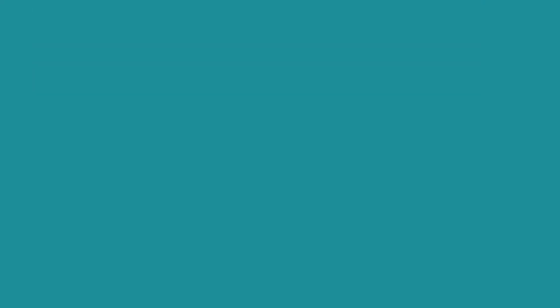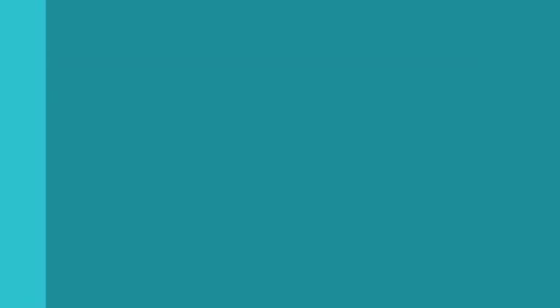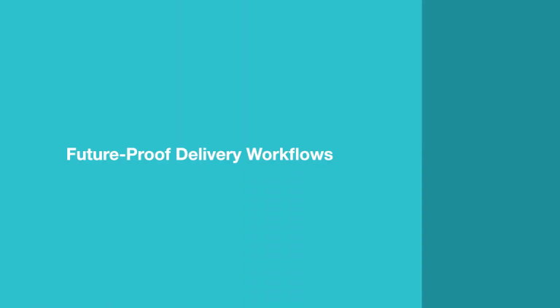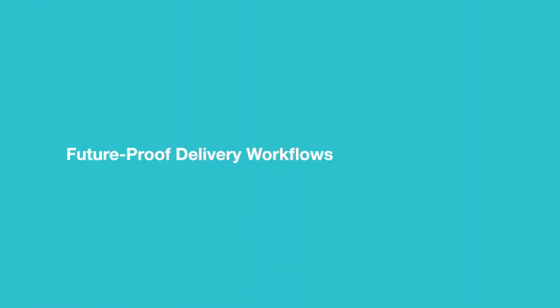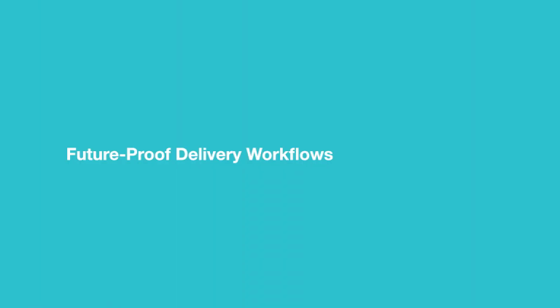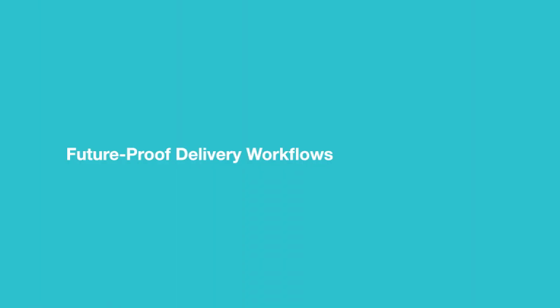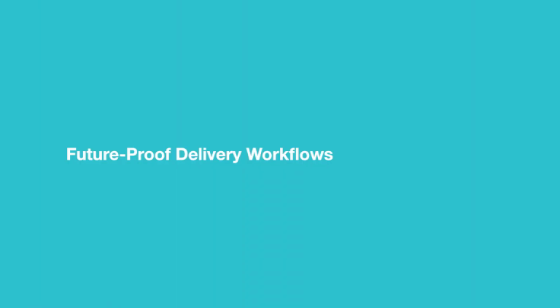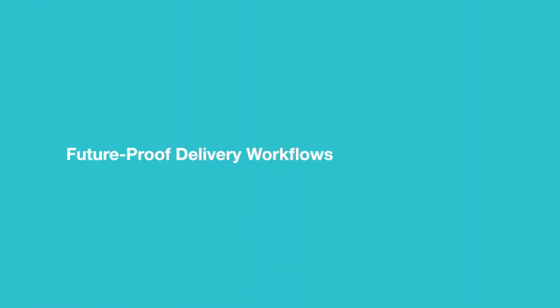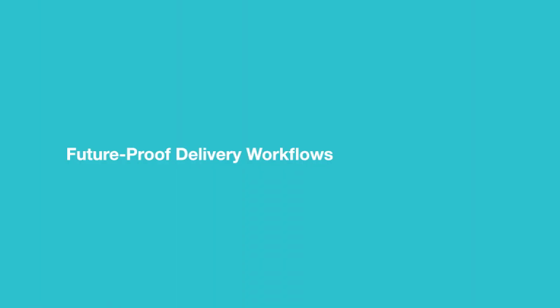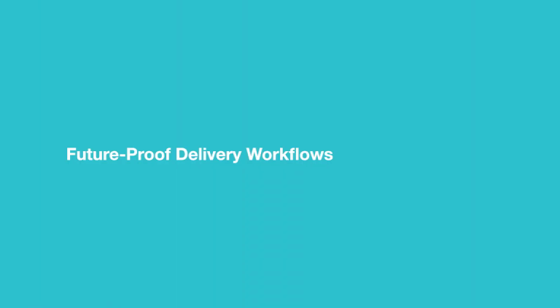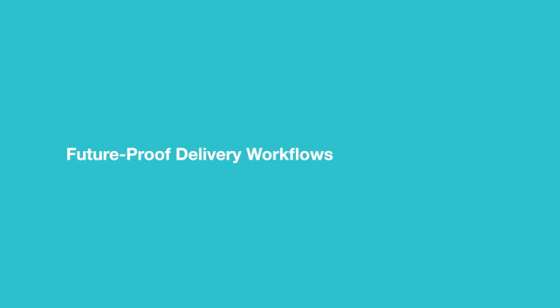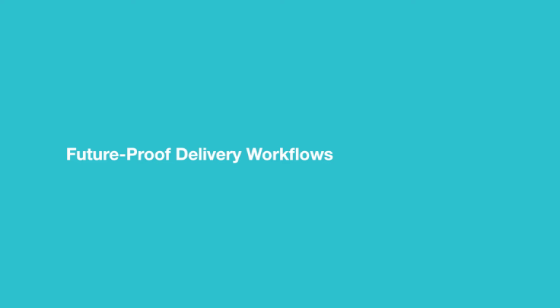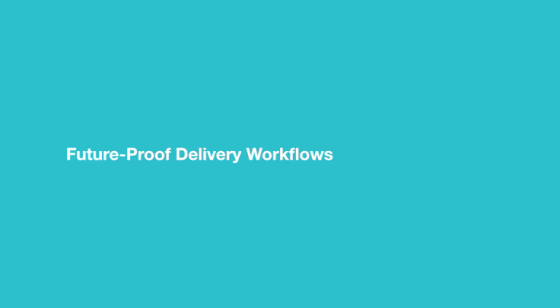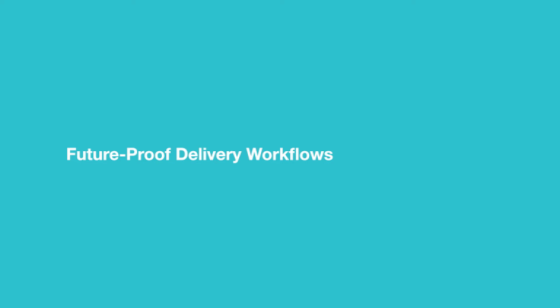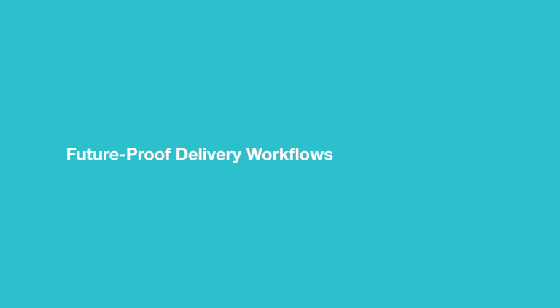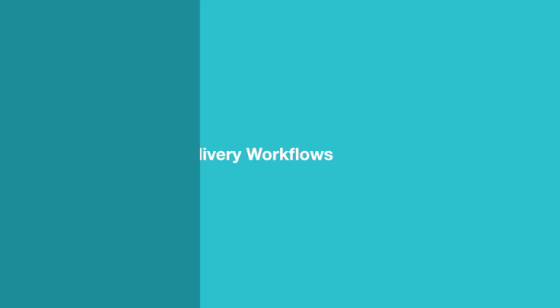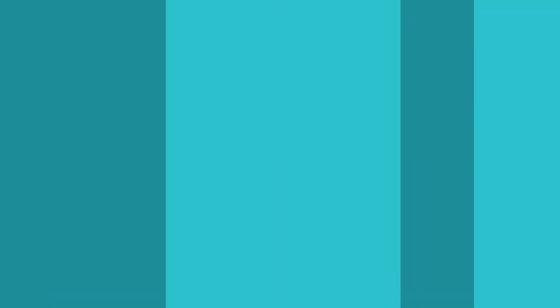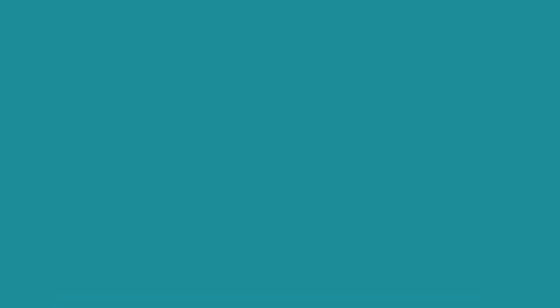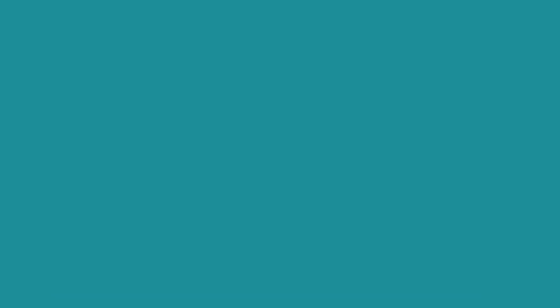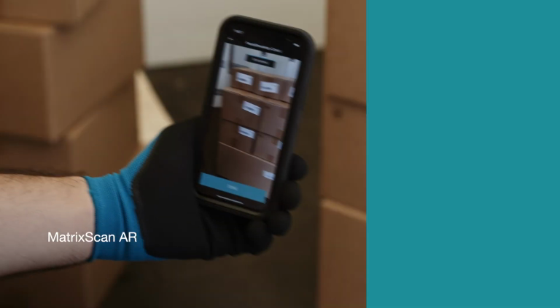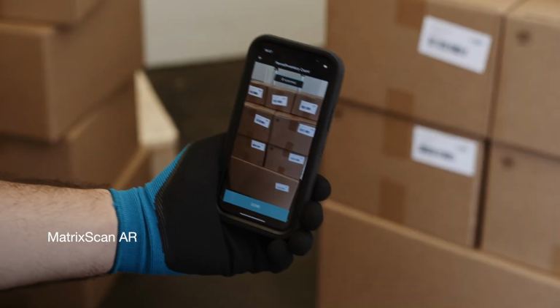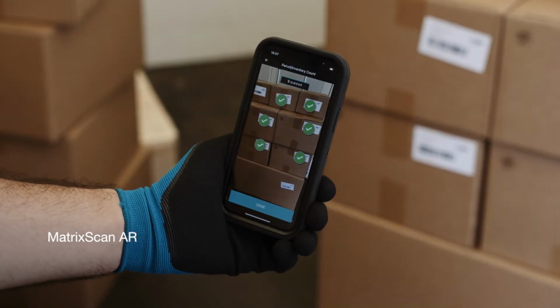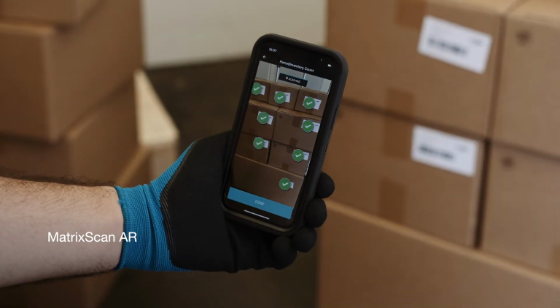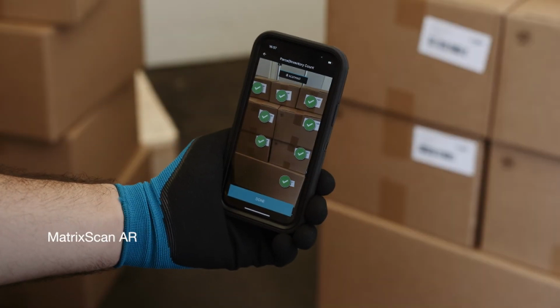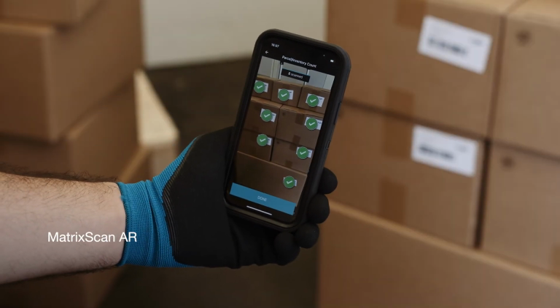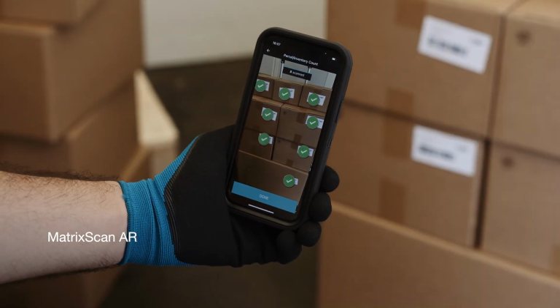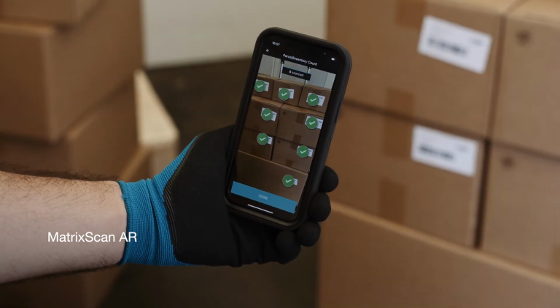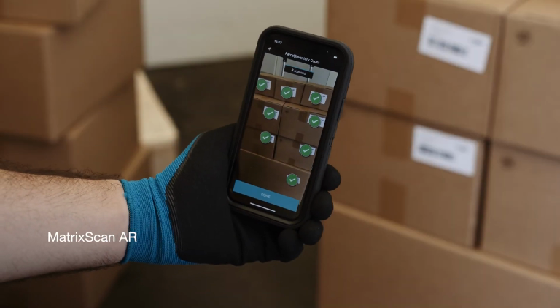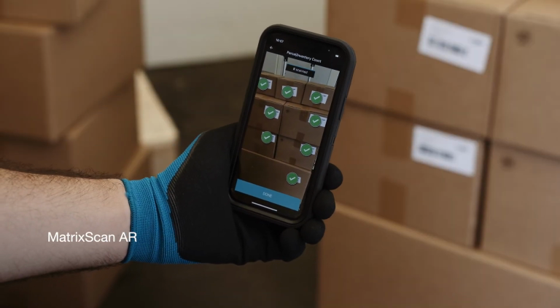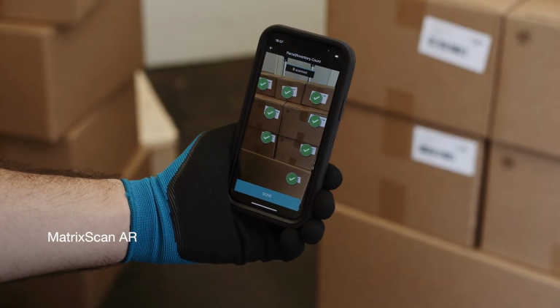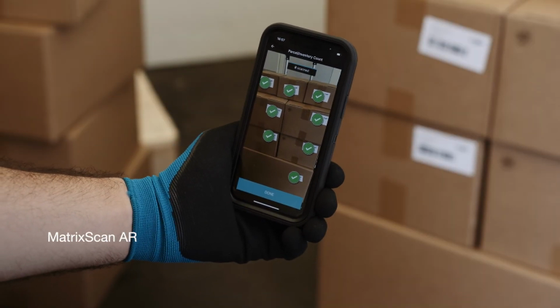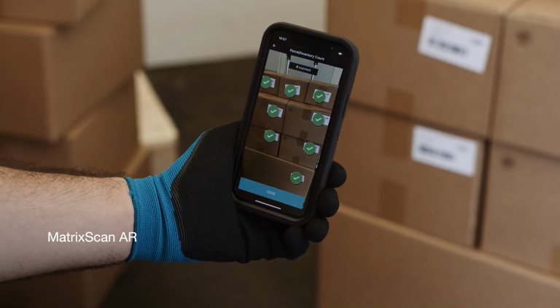Scan multiple barcodes at once with augmented reality overlaying real-time data for ultimate efficiency.